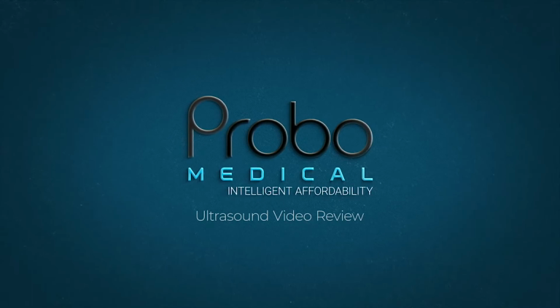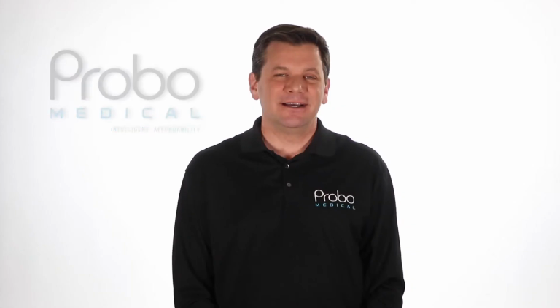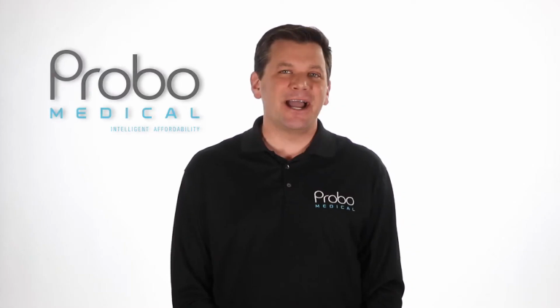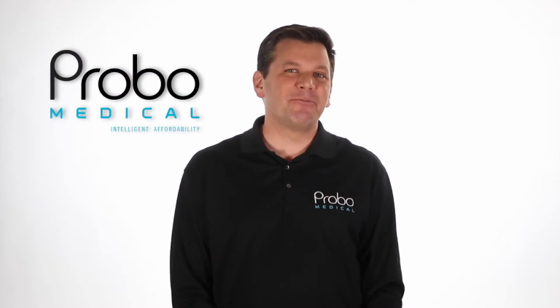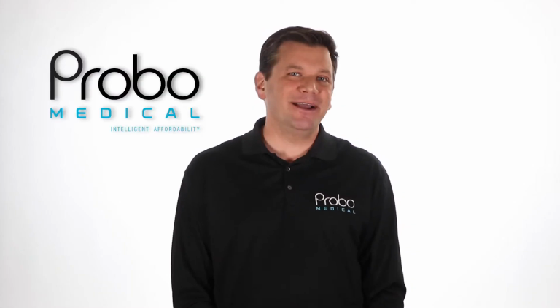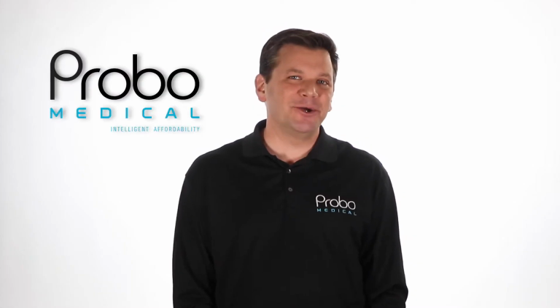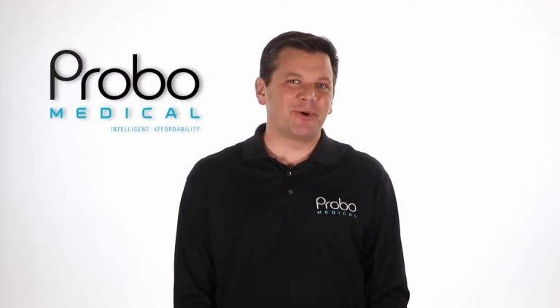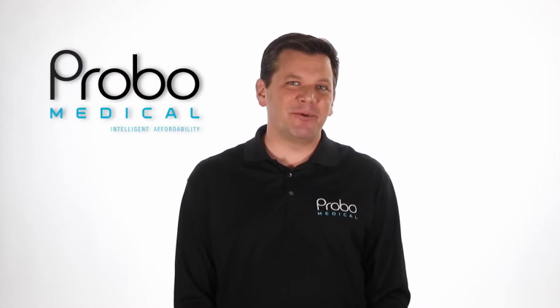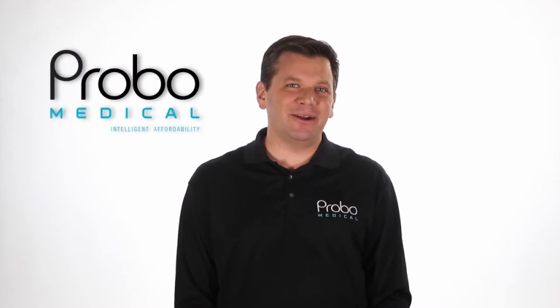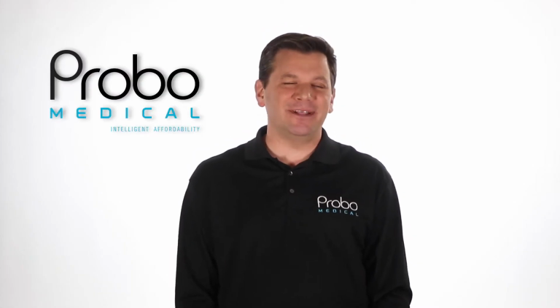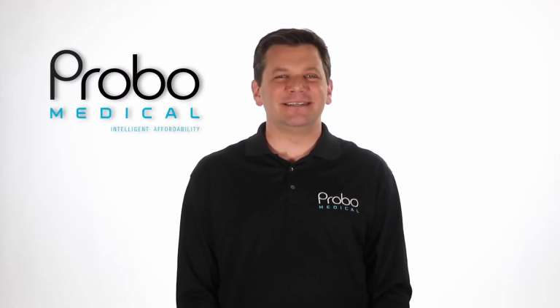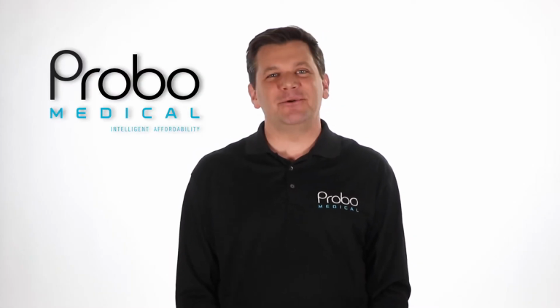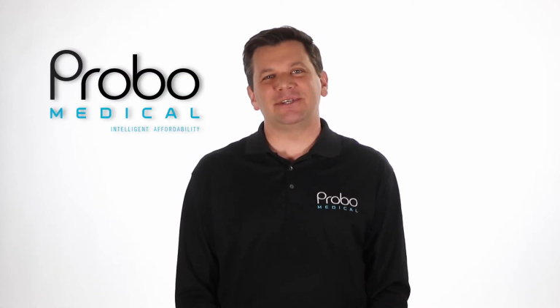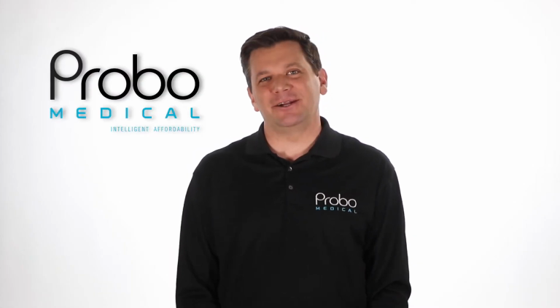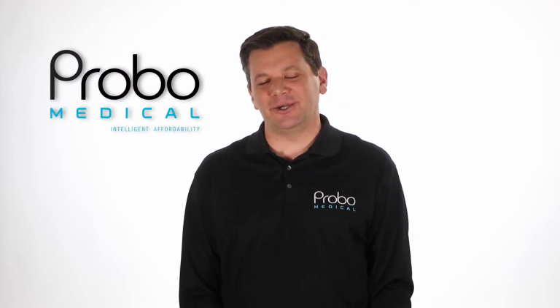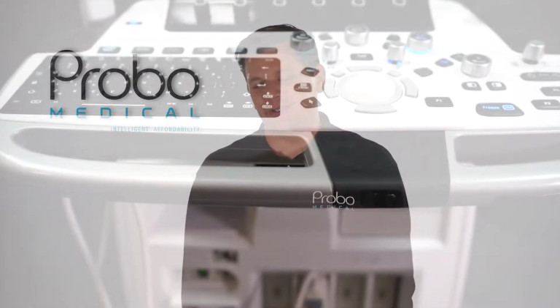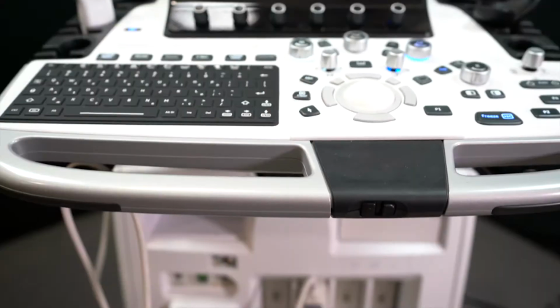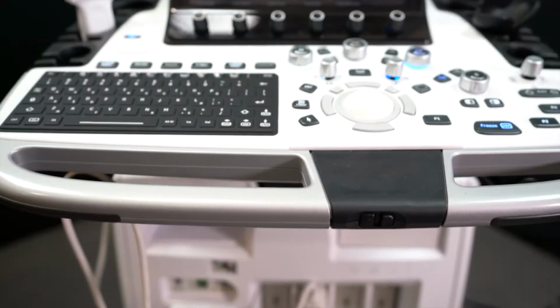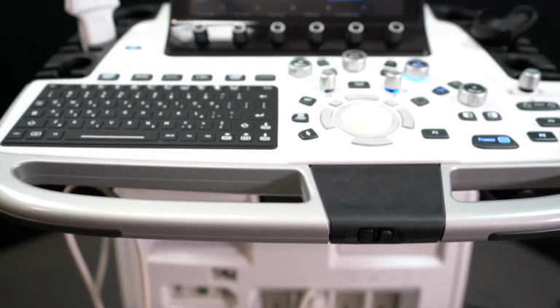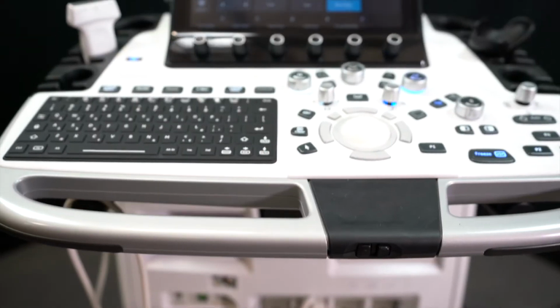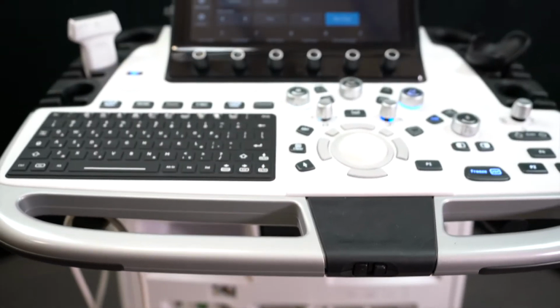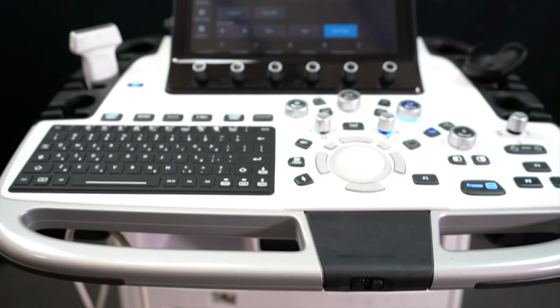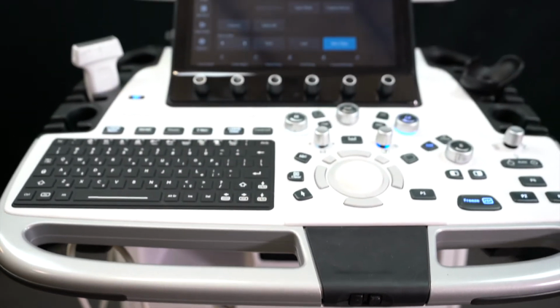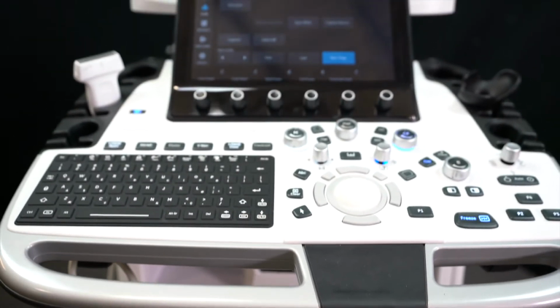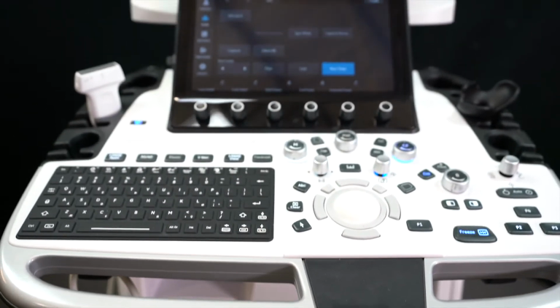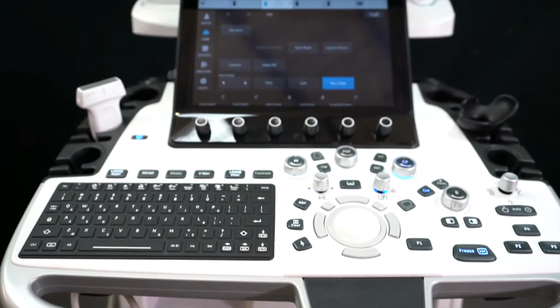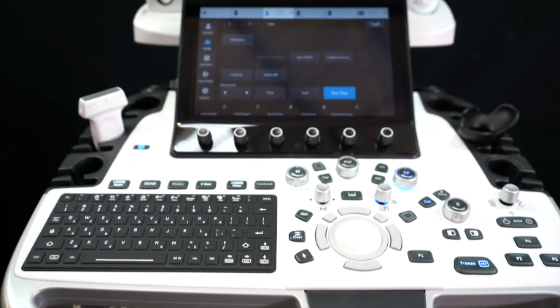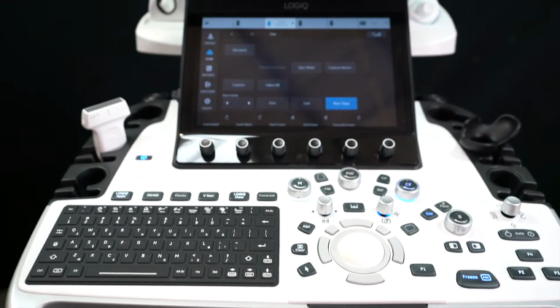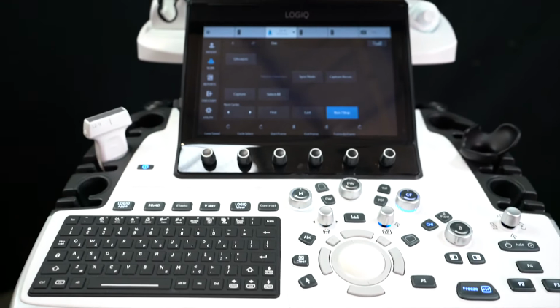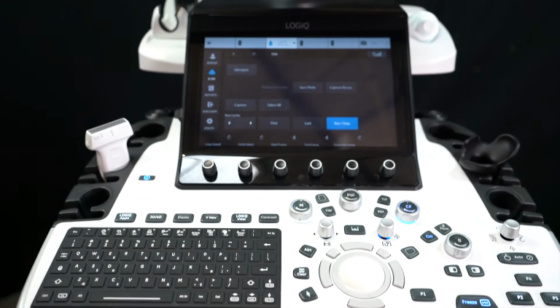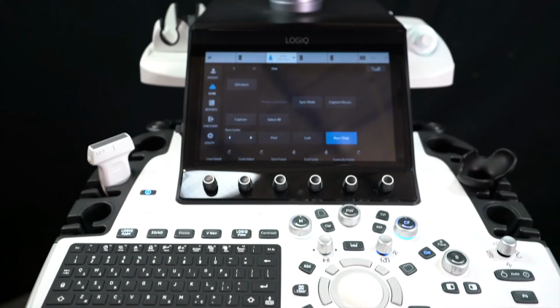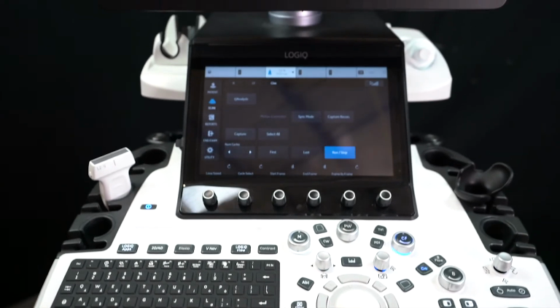Hi, I'm Brian Gill with Provo Medical, and today we're taking a look at the GE Logic E10 Premium Ultrasound Machine.